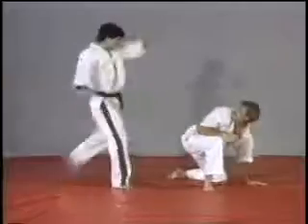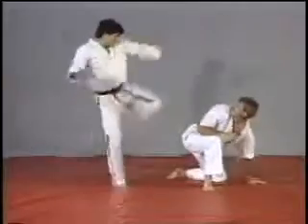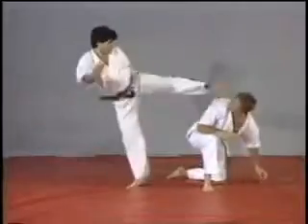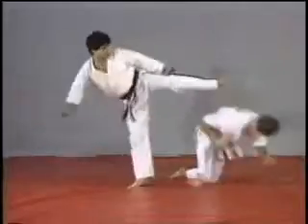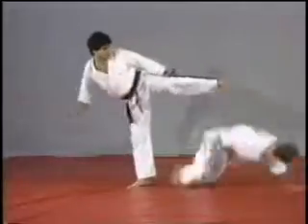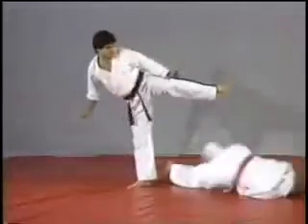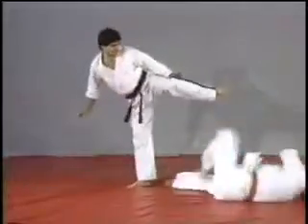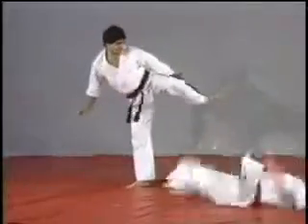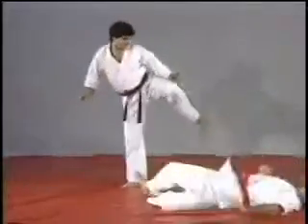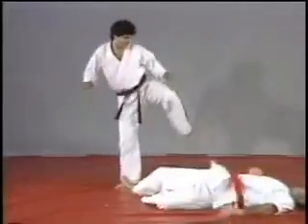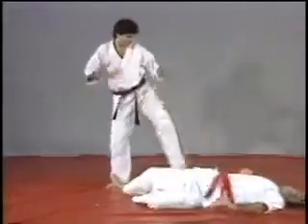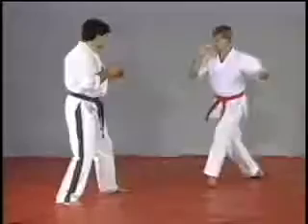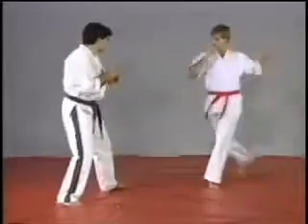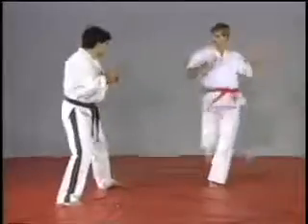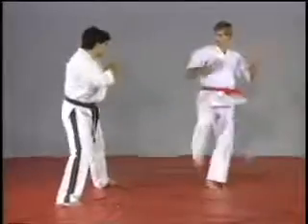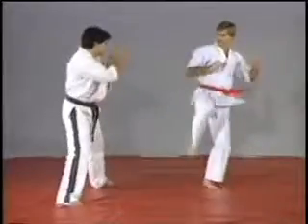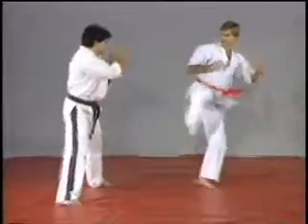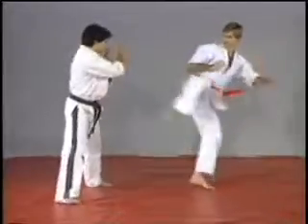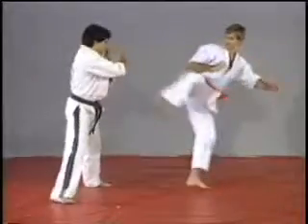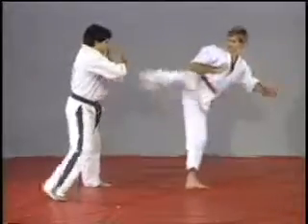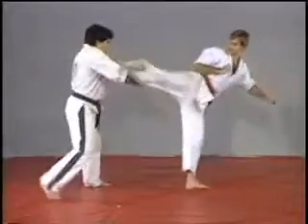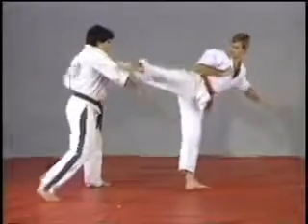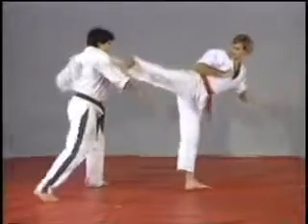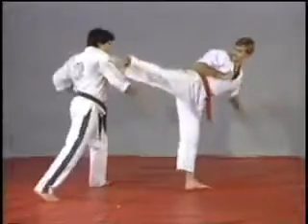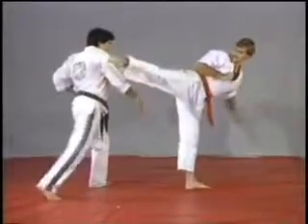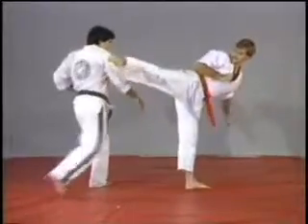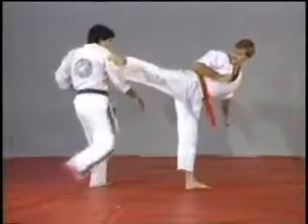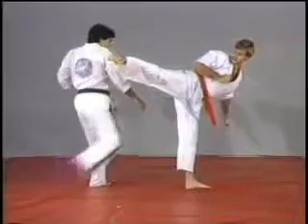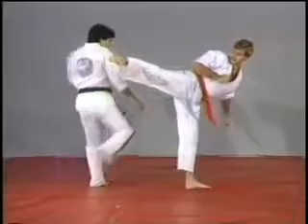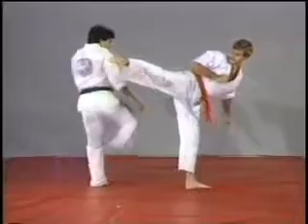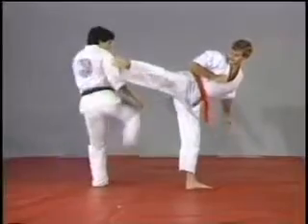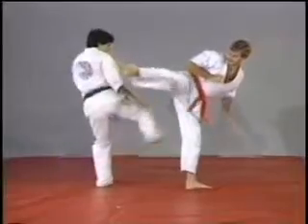Remember, it's very important that you get out of the way when the opponents try to kick you.